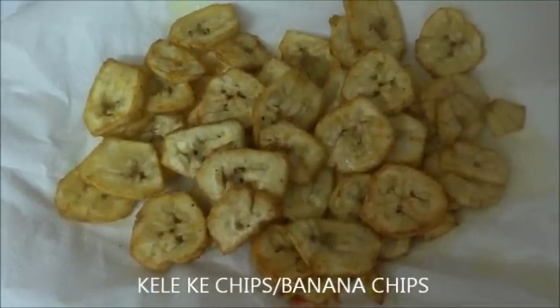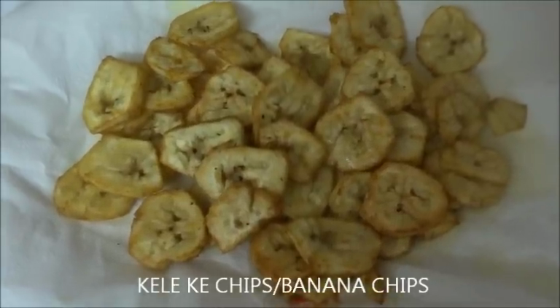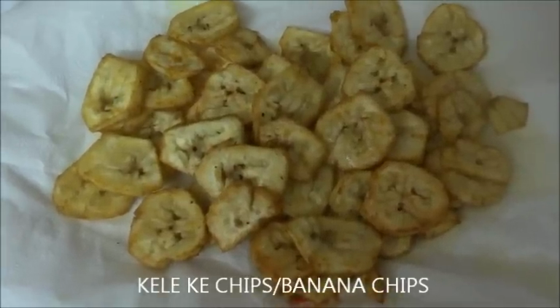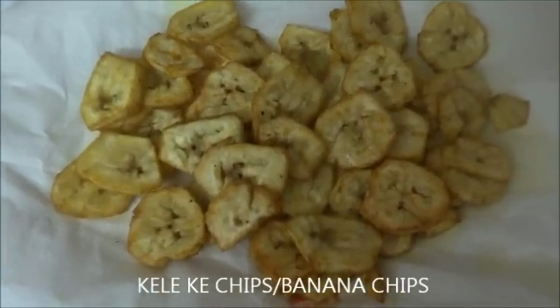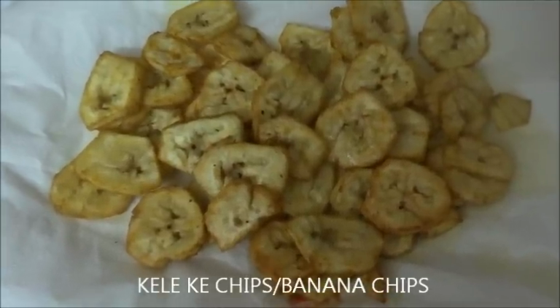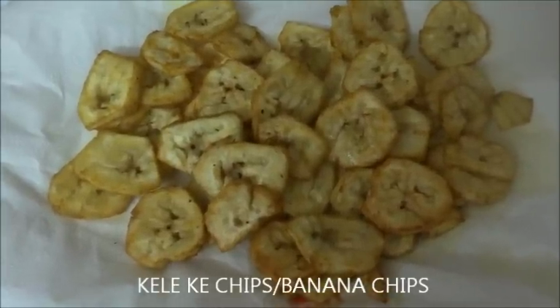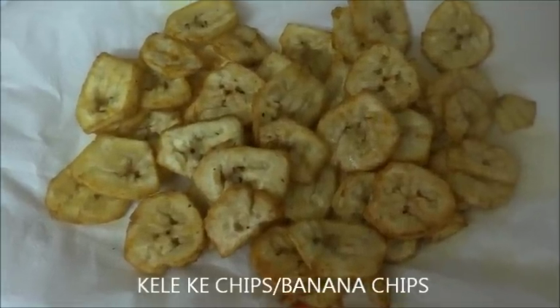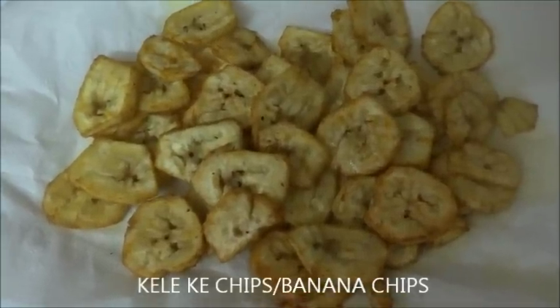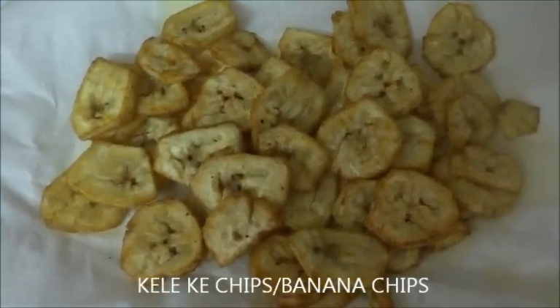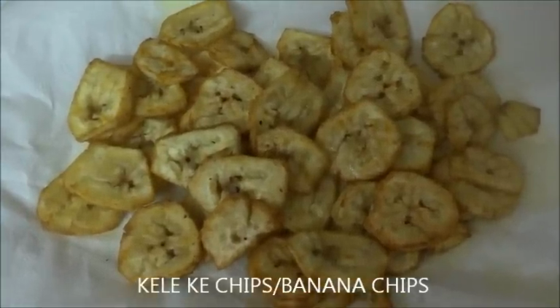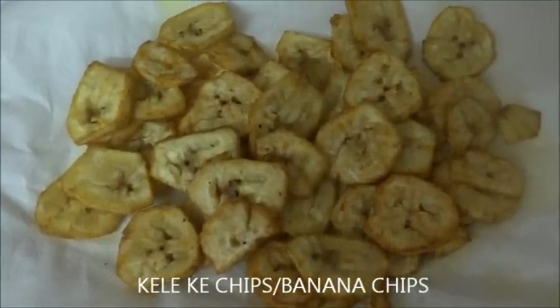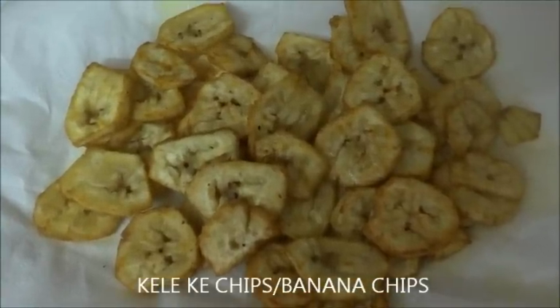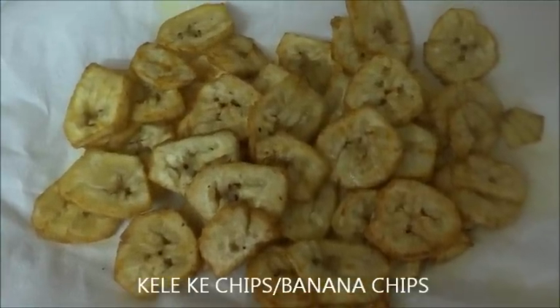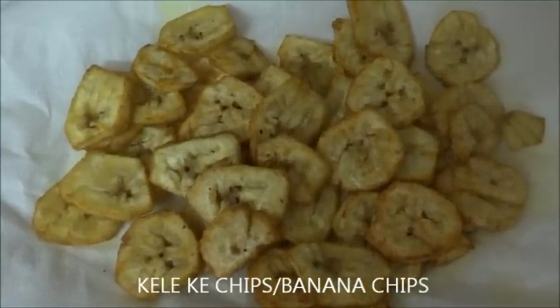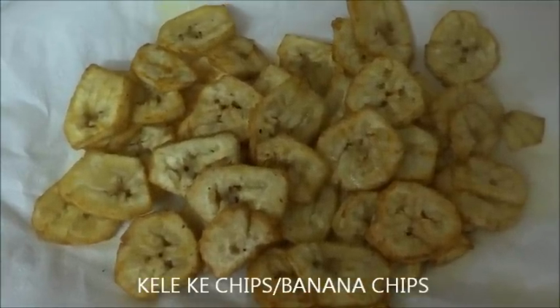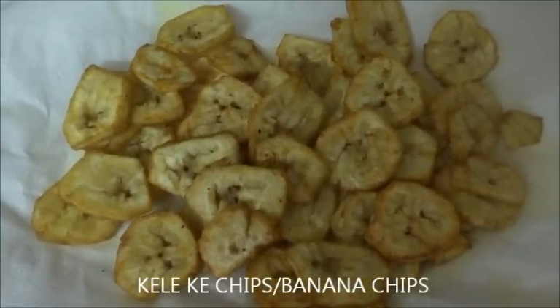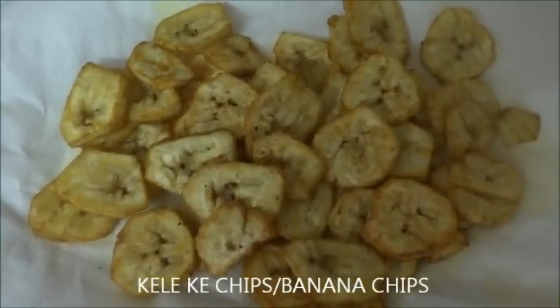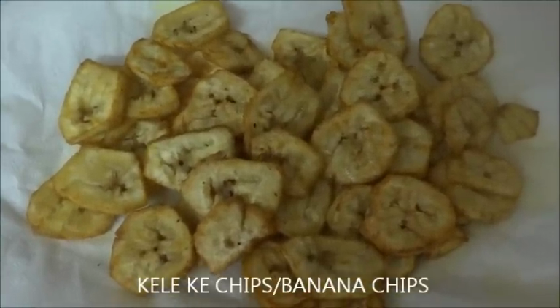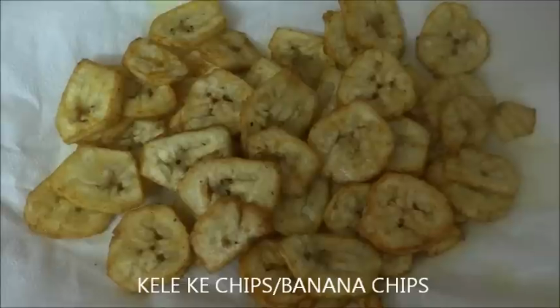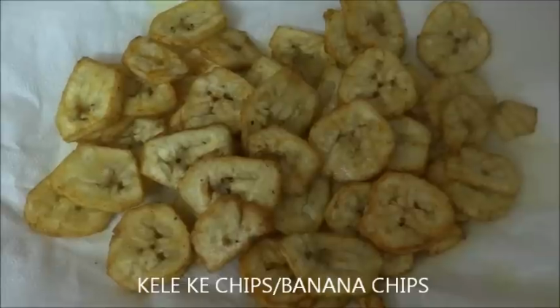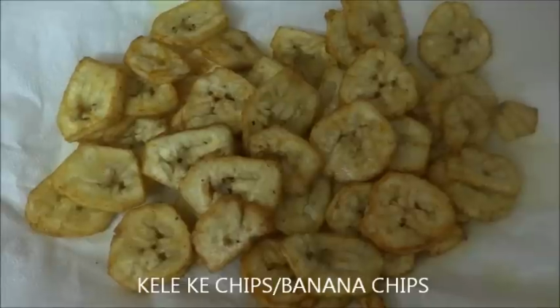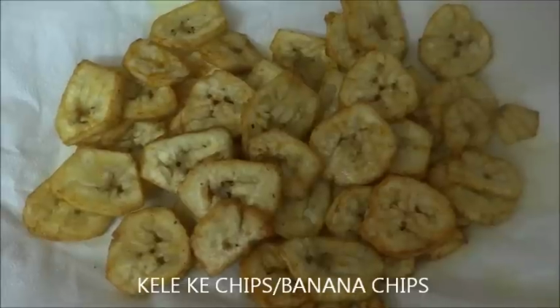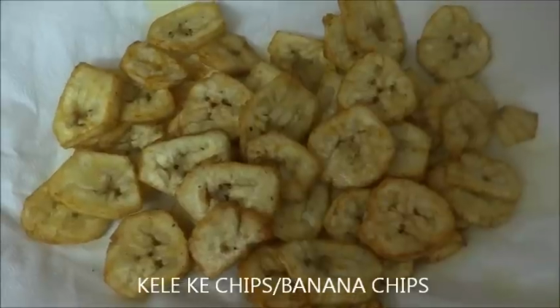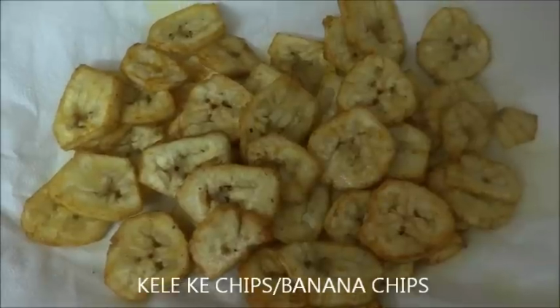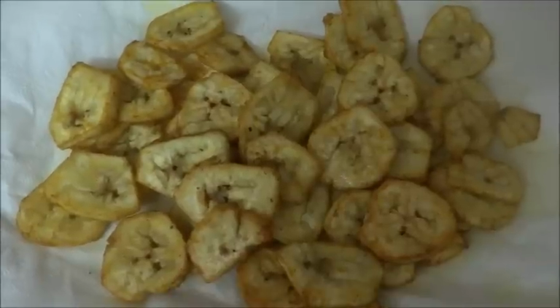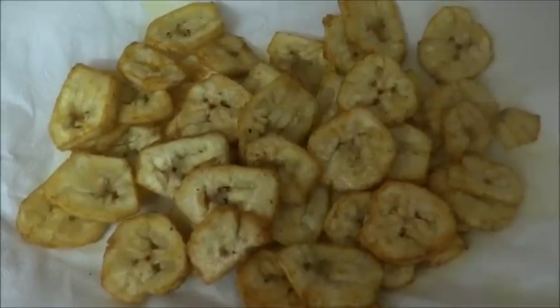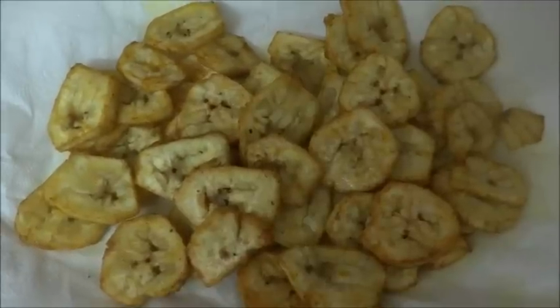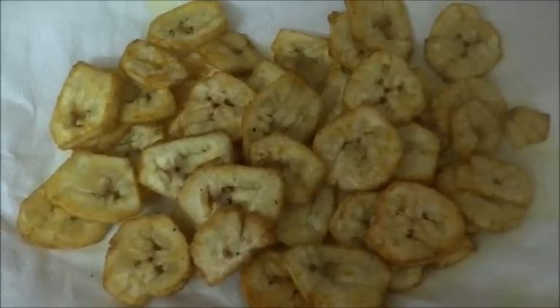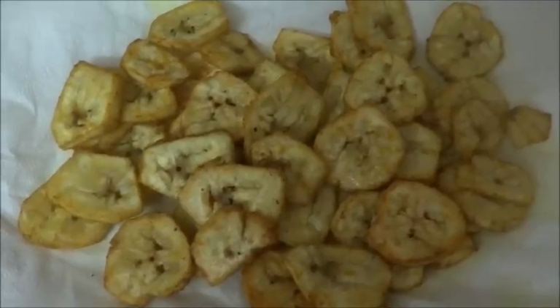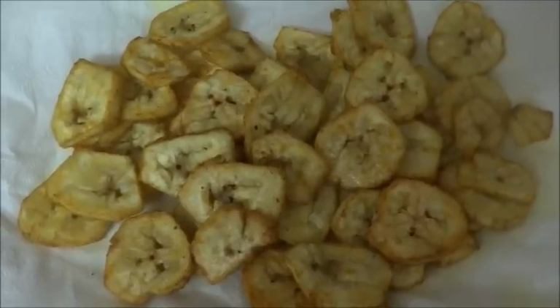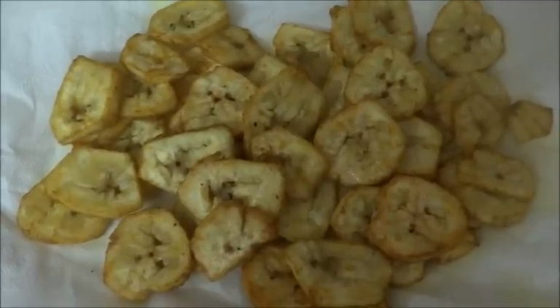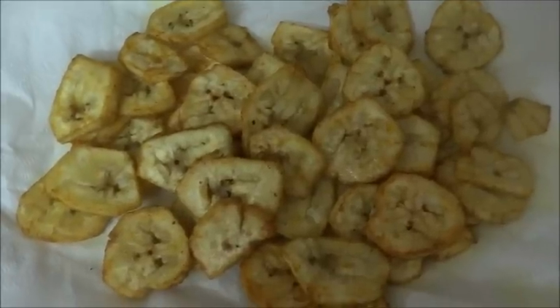Welcome! We are going to show you how to make kele ke chips, or banana chips.